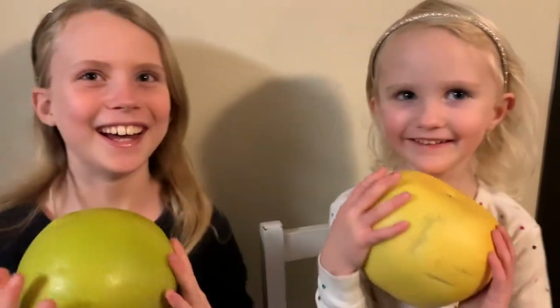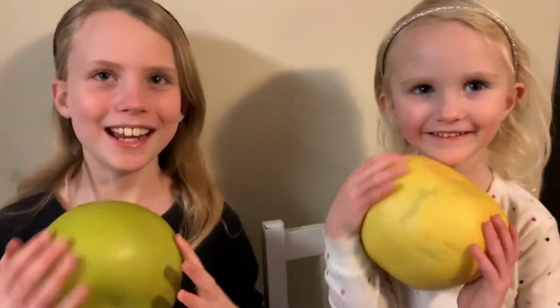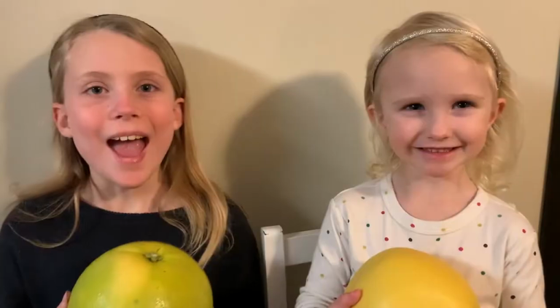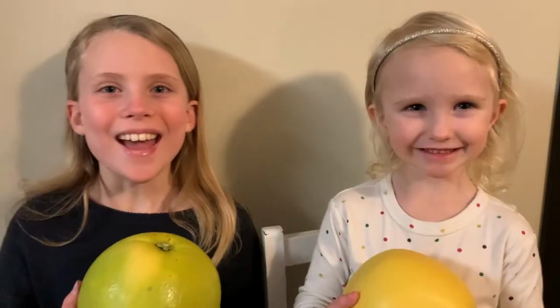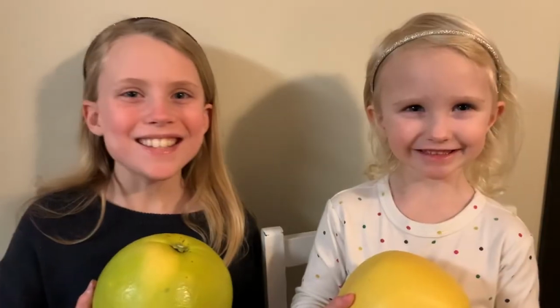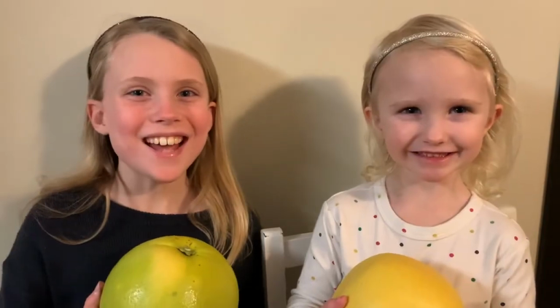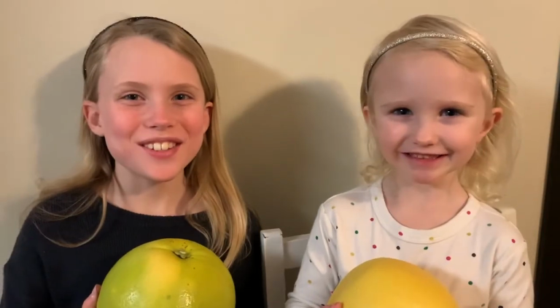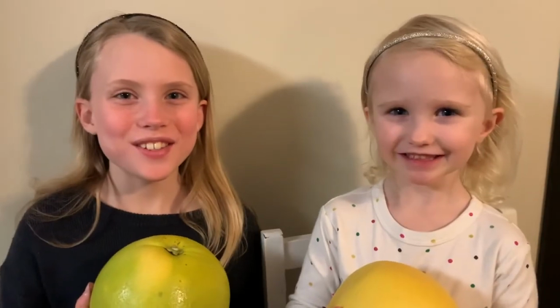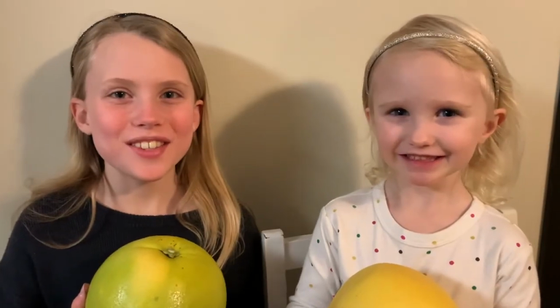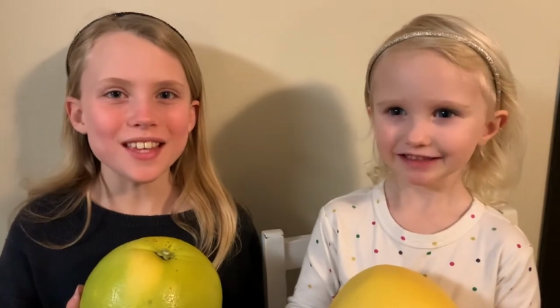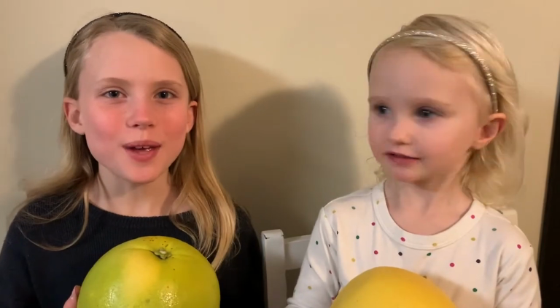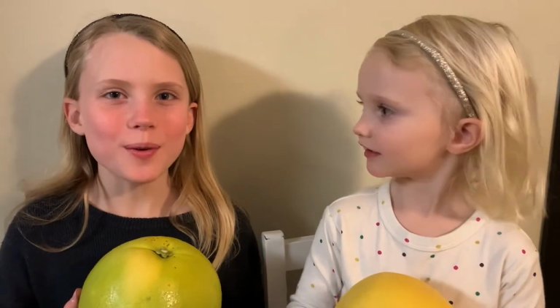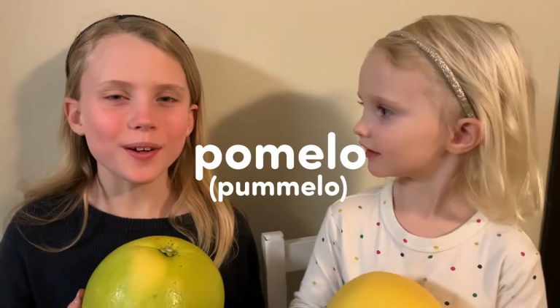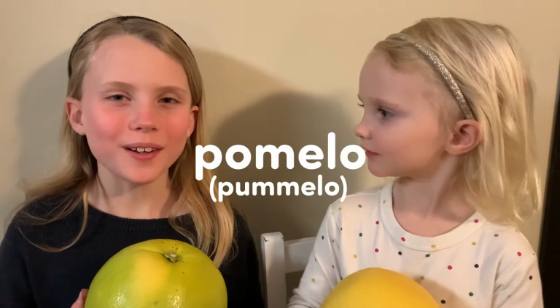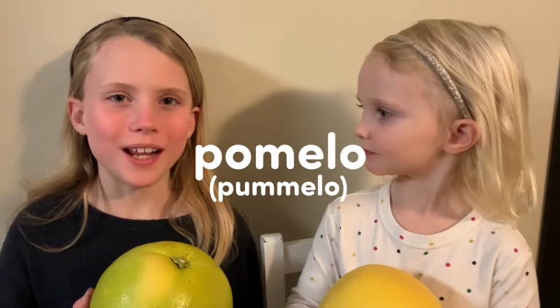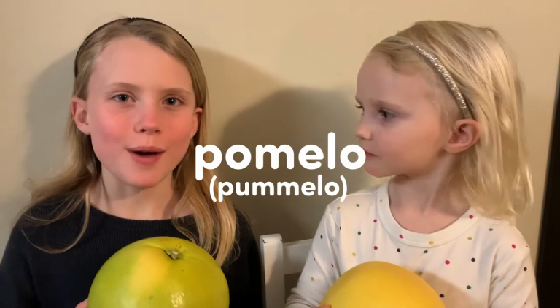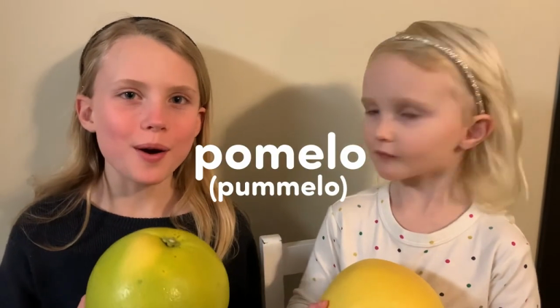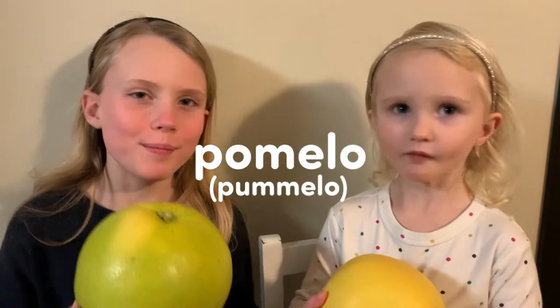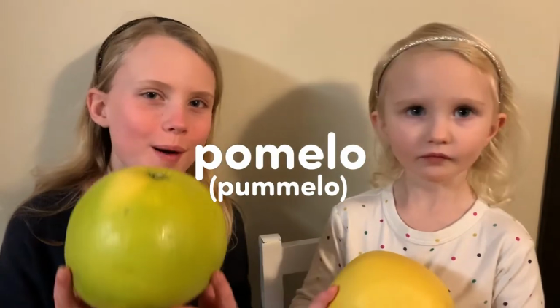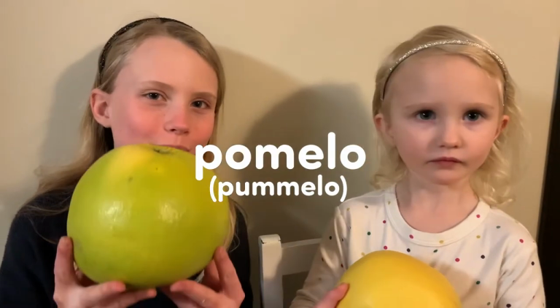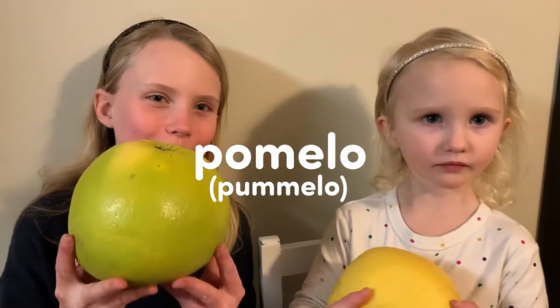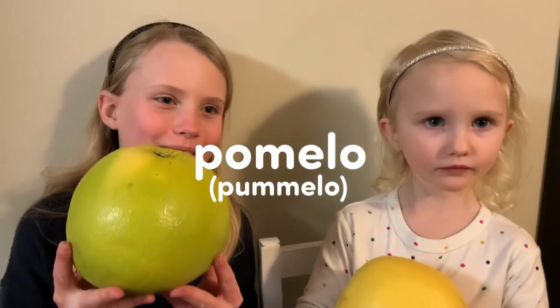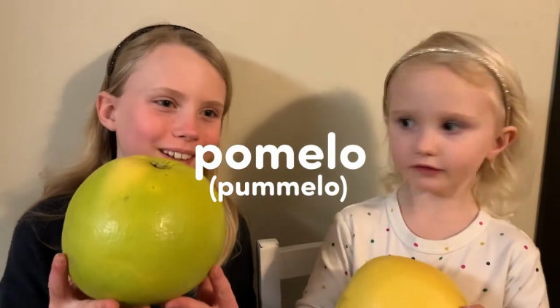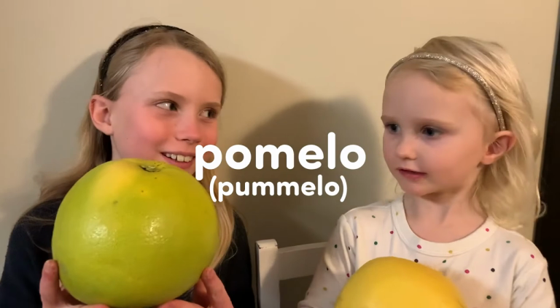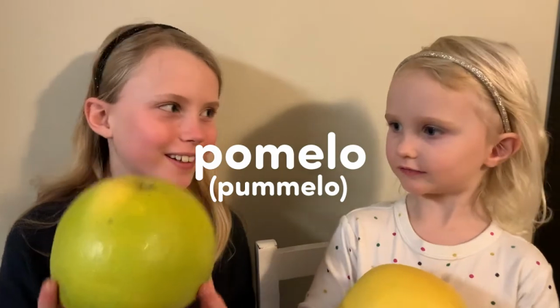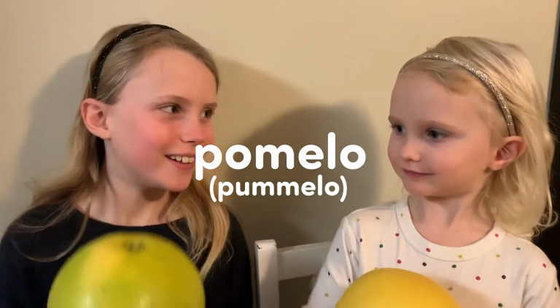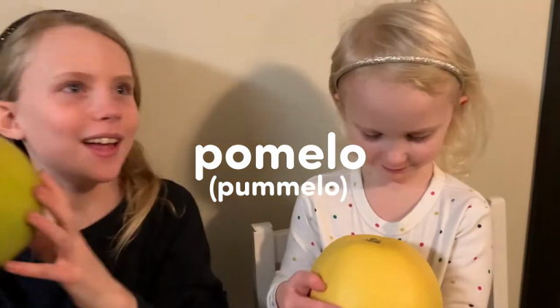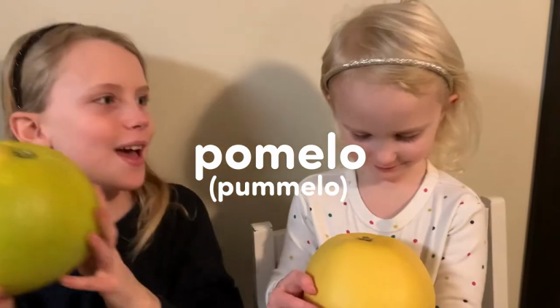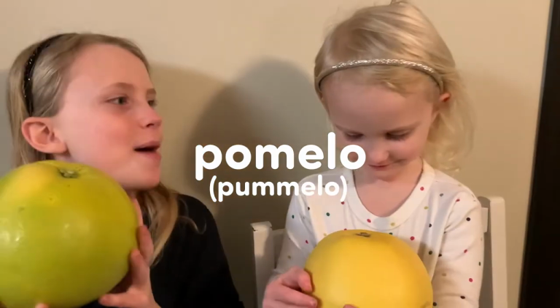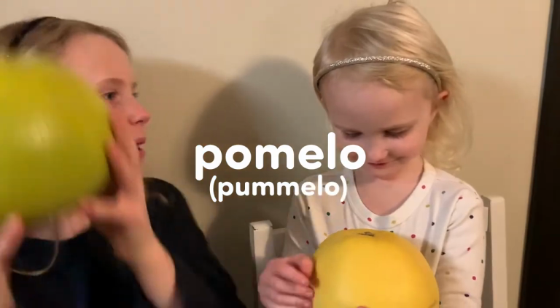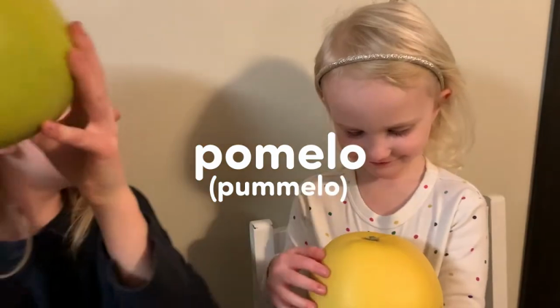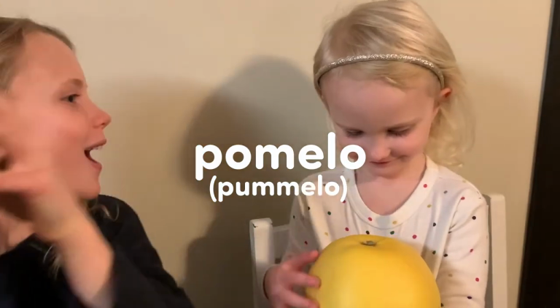Hey Snacksters! This week we're learning about Pumelo! Pumelo!